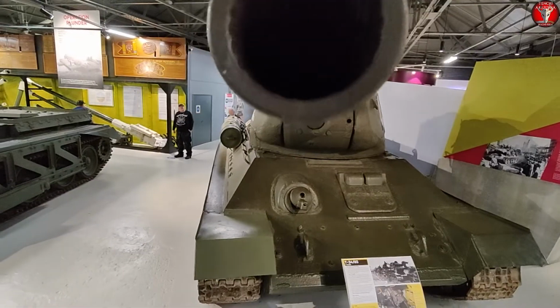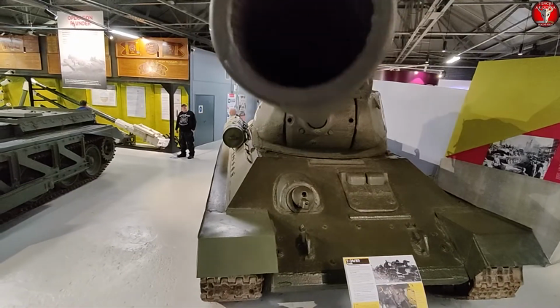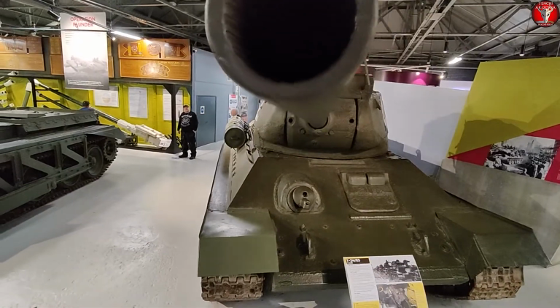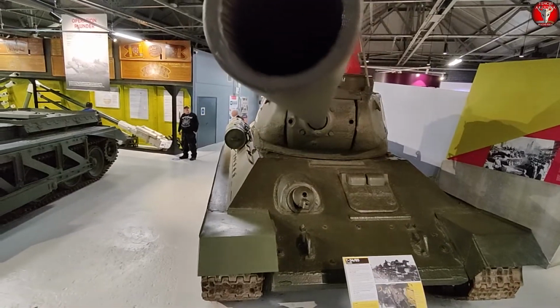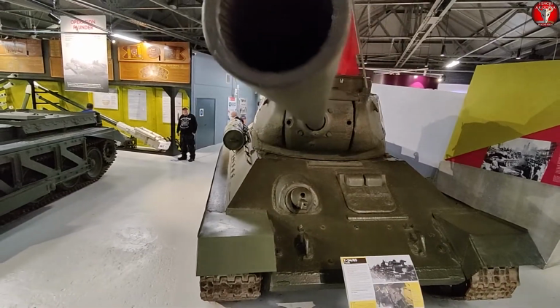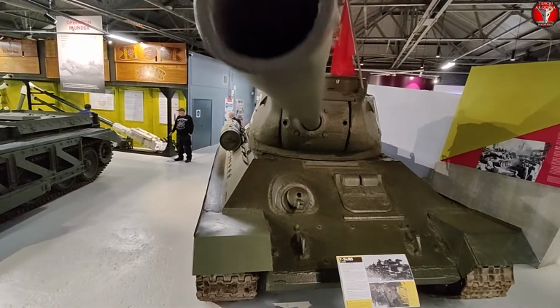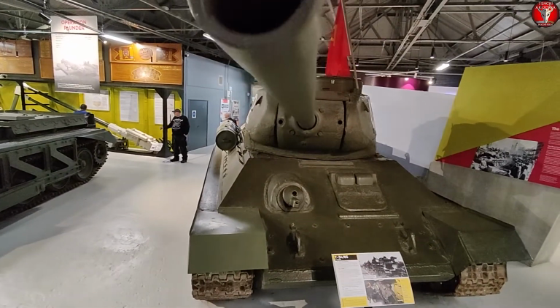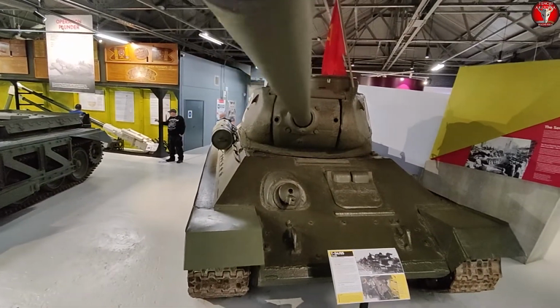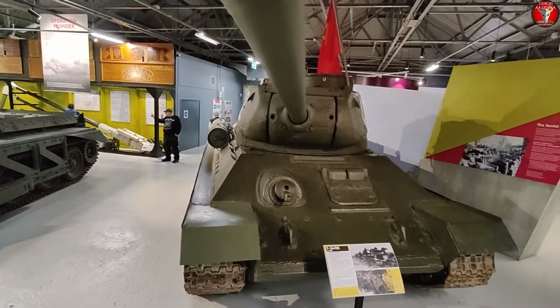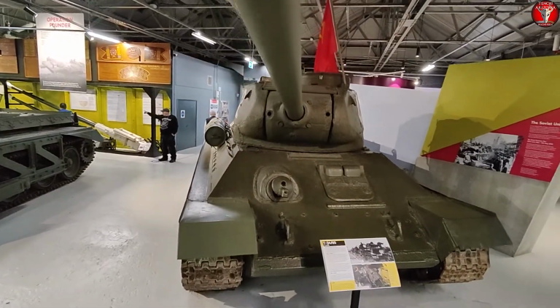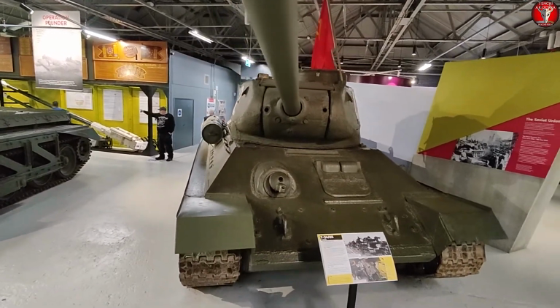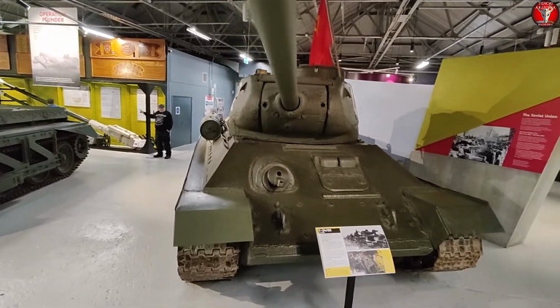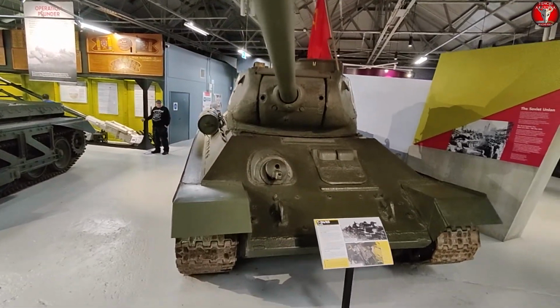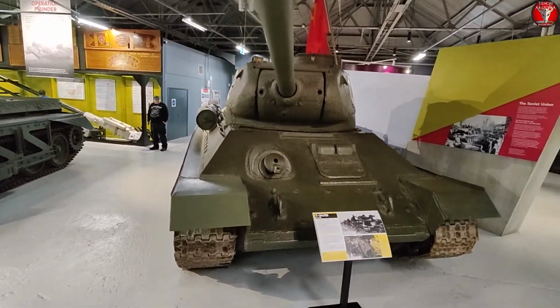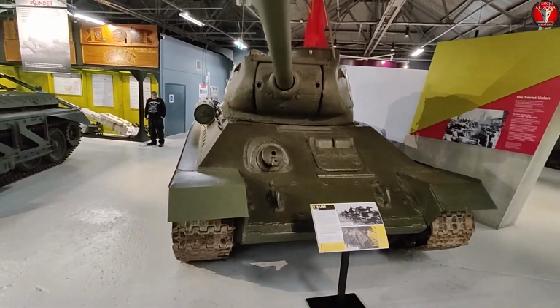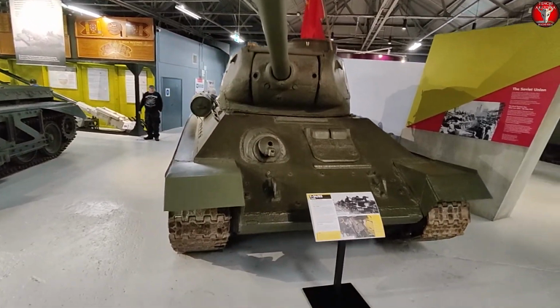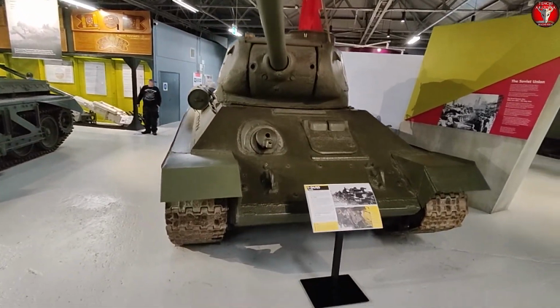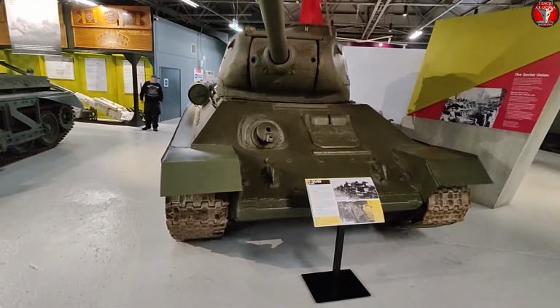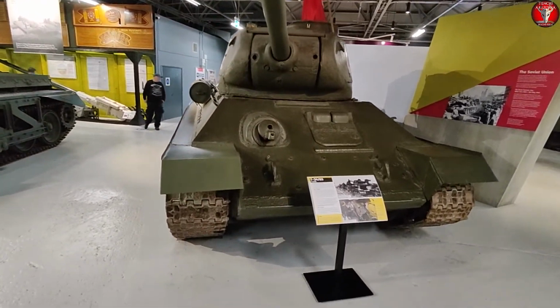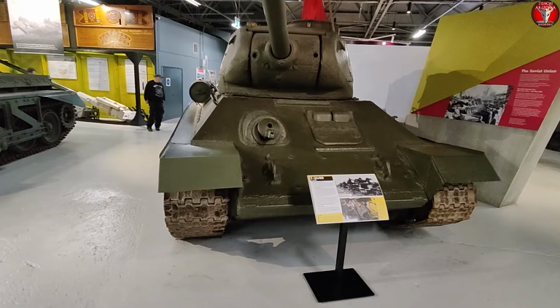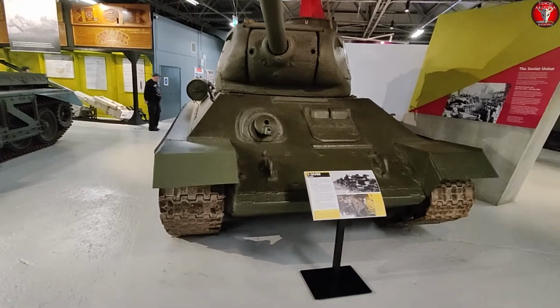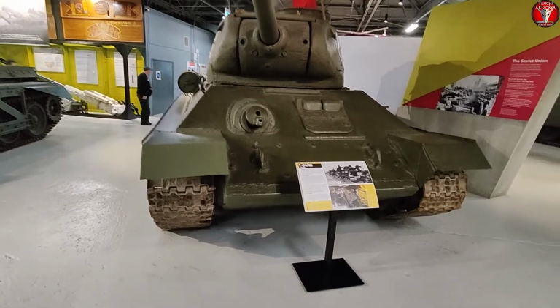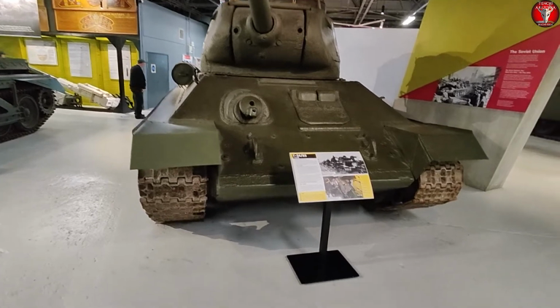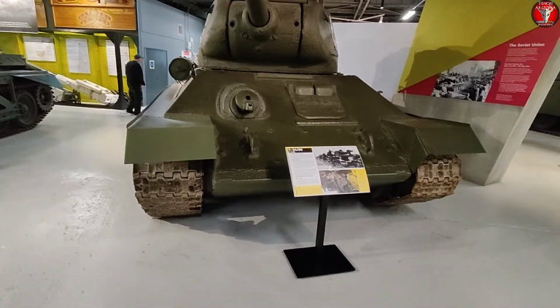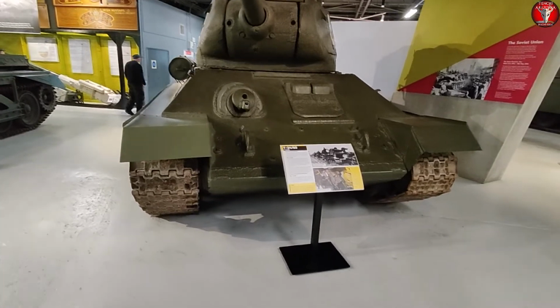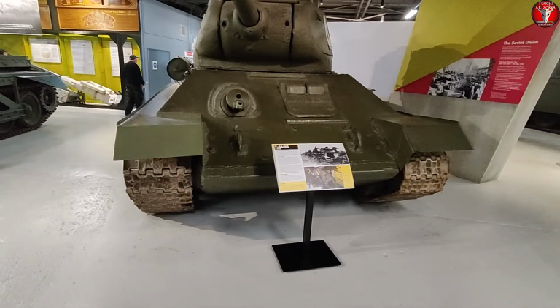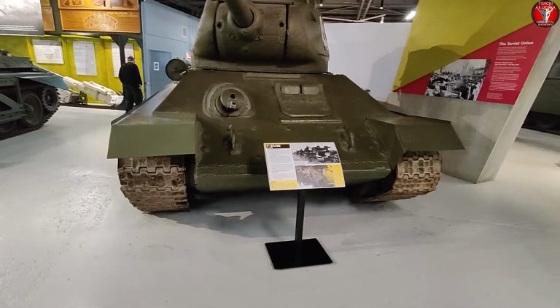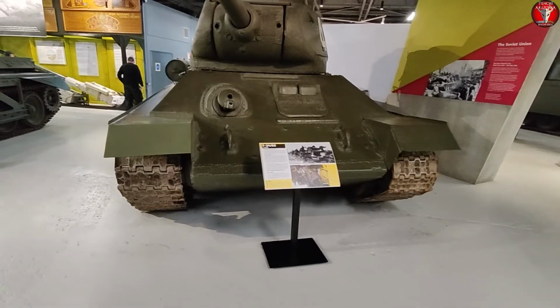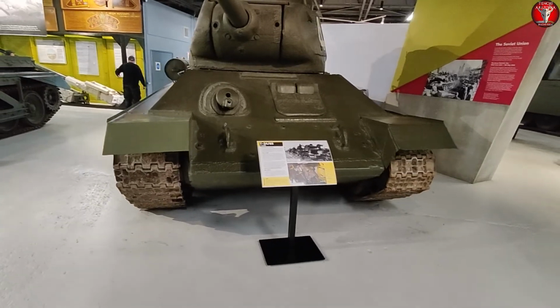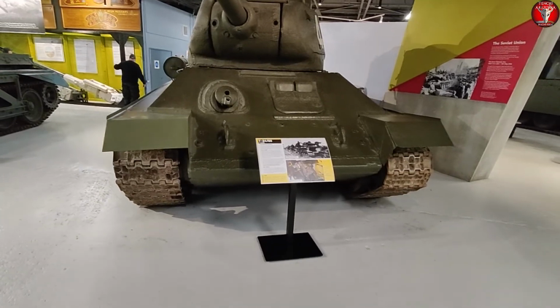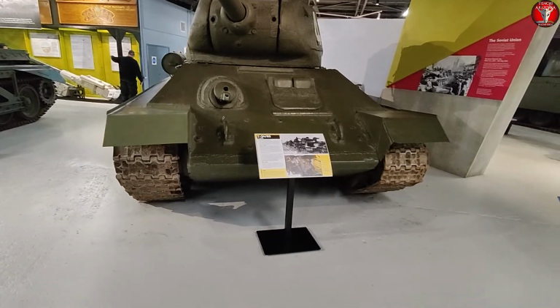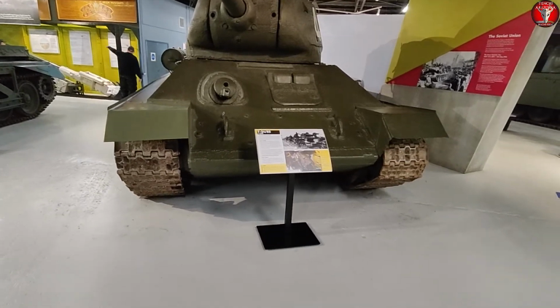This next tank really needs no introduction, but you are going to get one anyway — and do you know why? Because this is the Russian T-34.